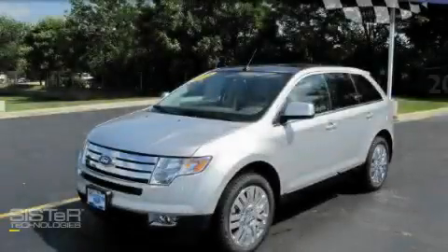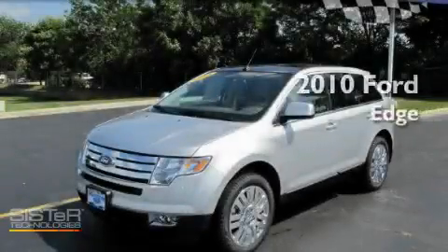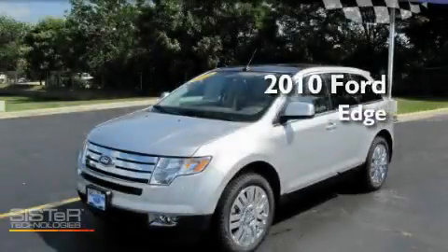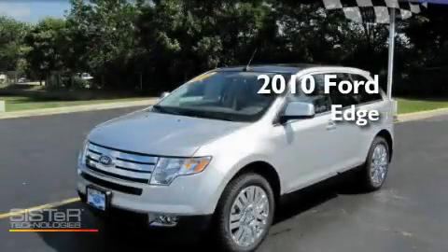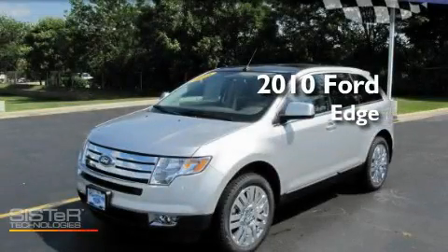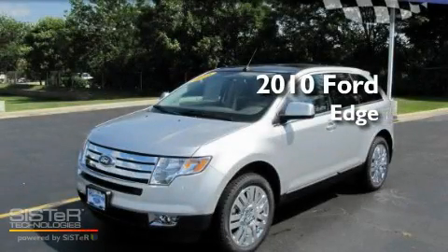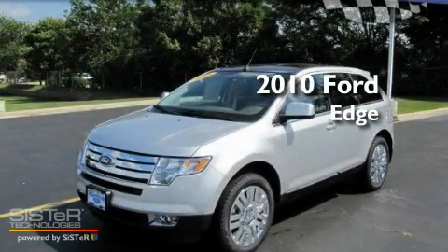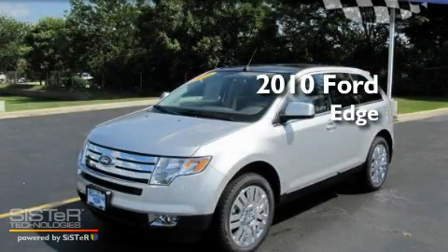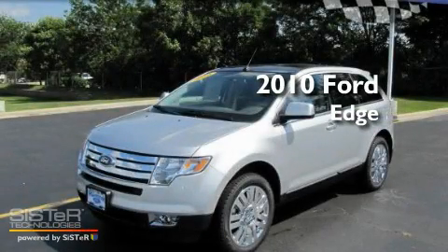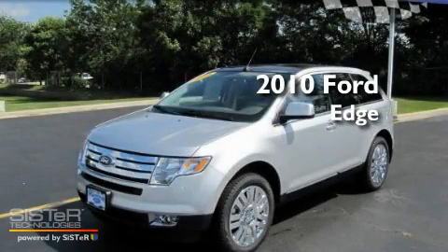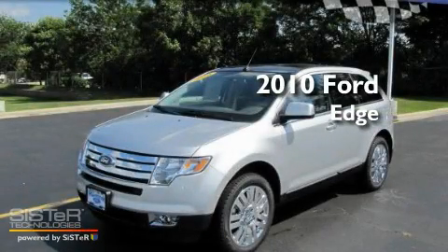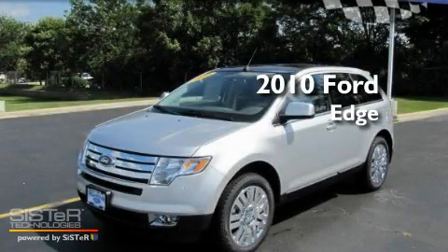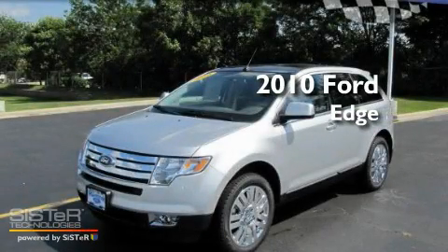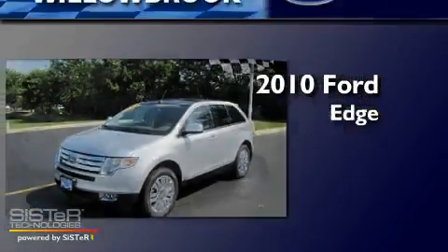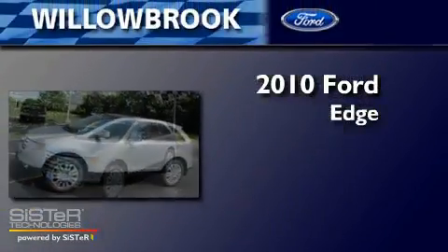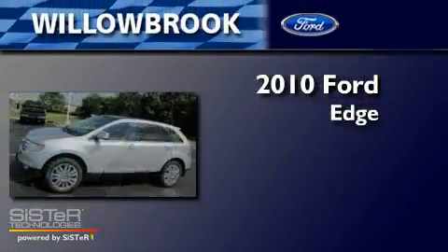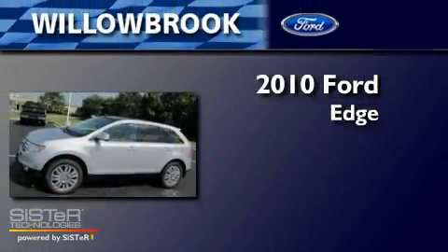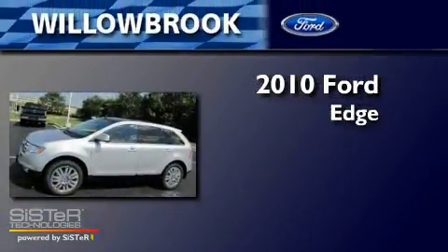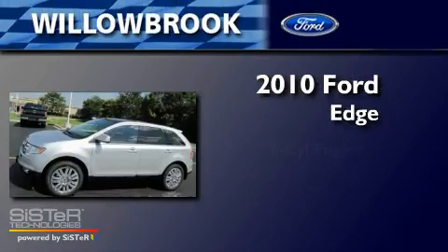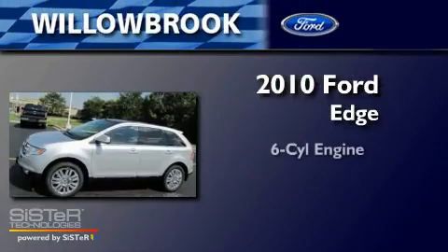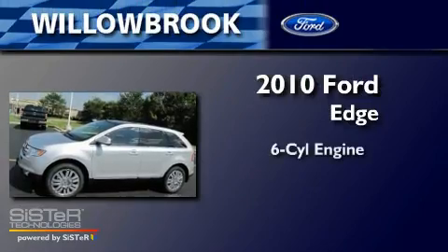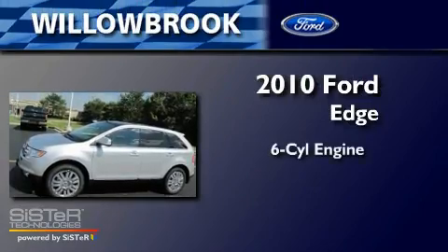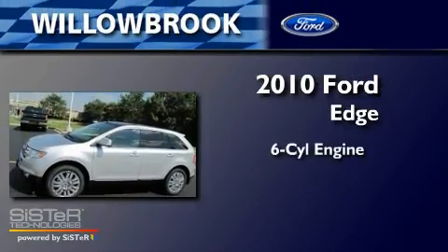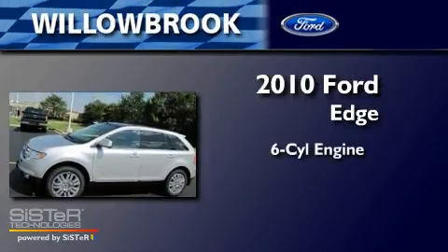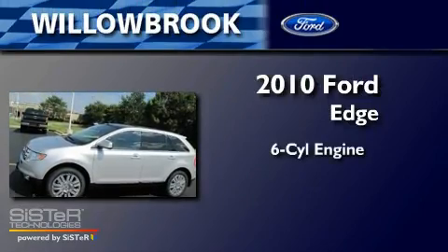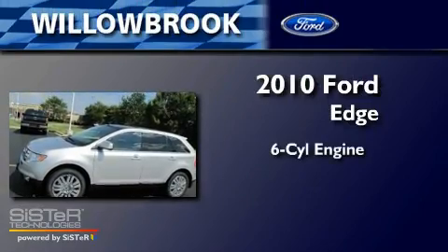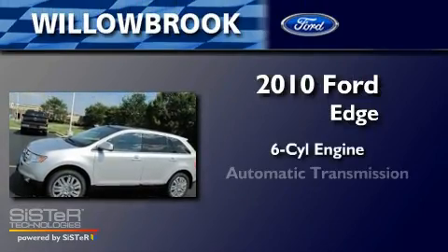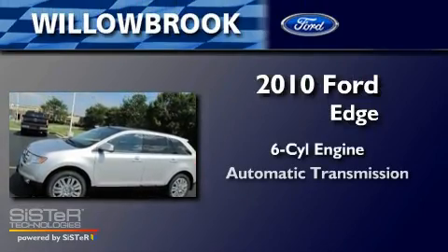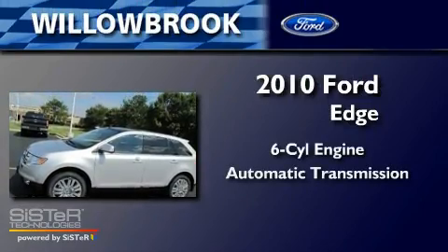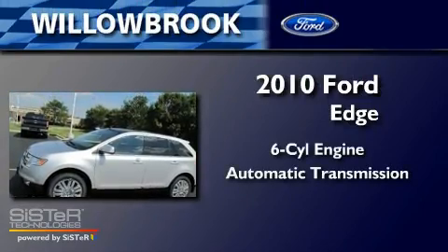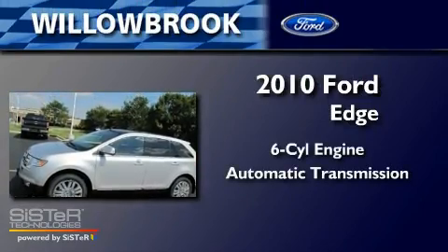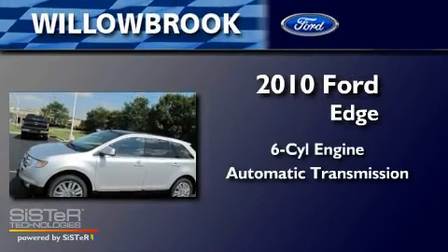This is a brand new 2010 Ford Edge. It has a six-cylinder engine and an automatic transmission.